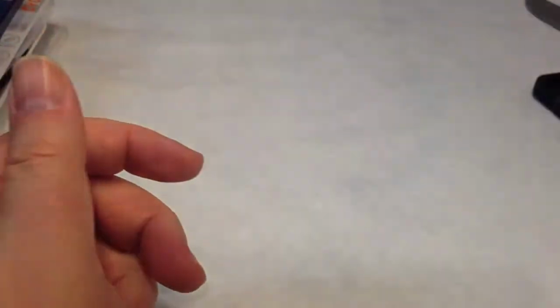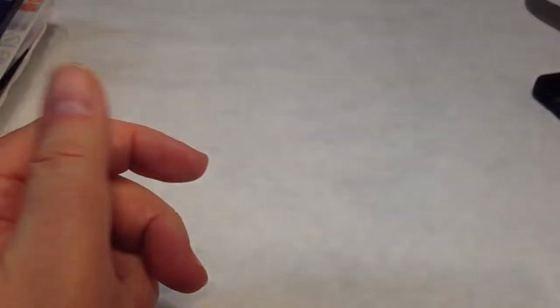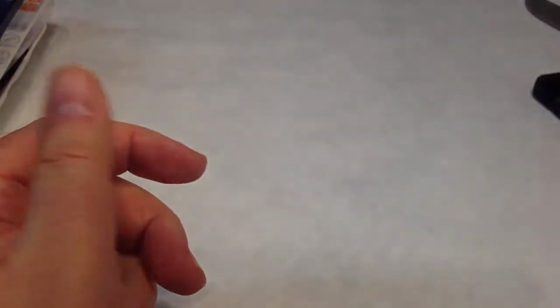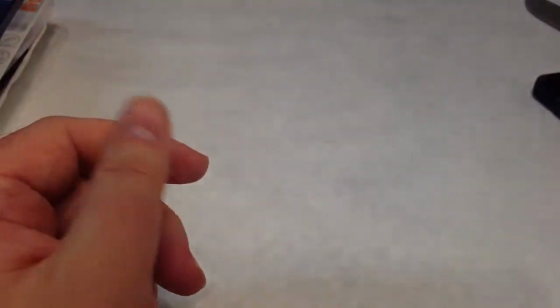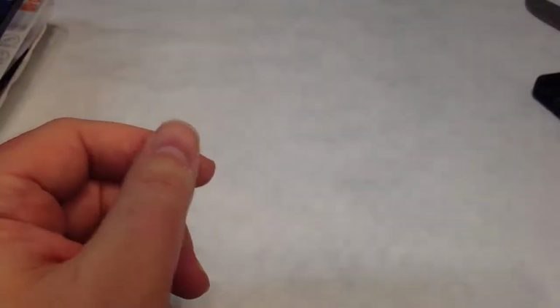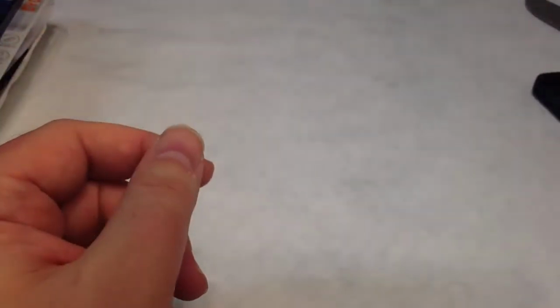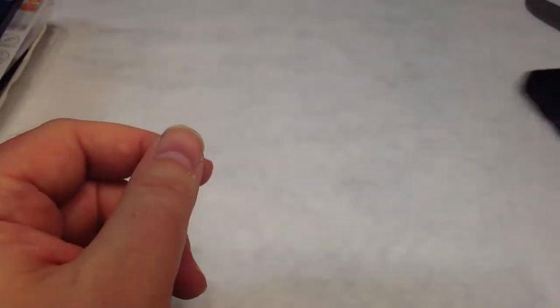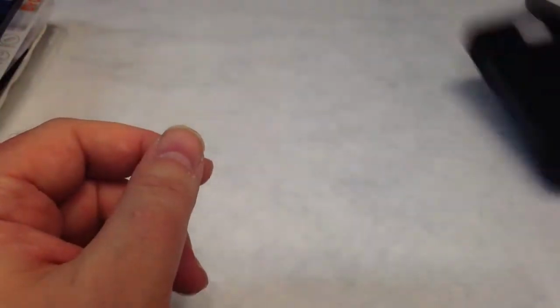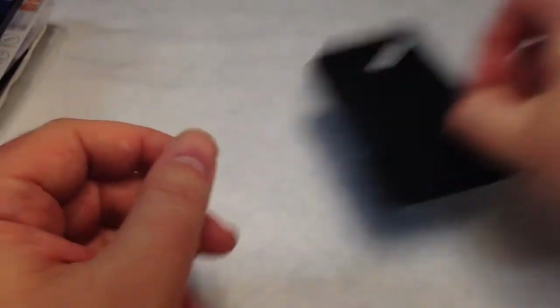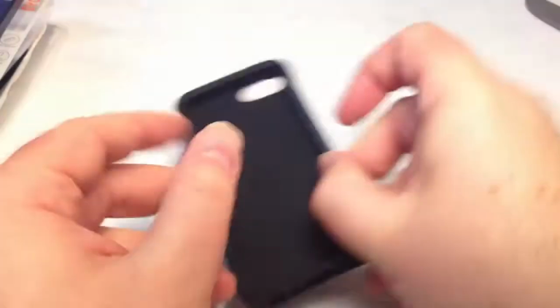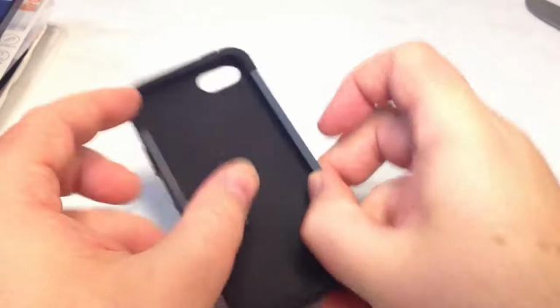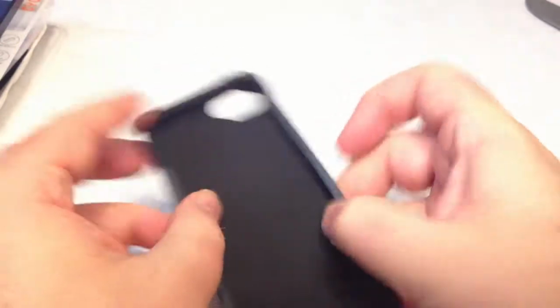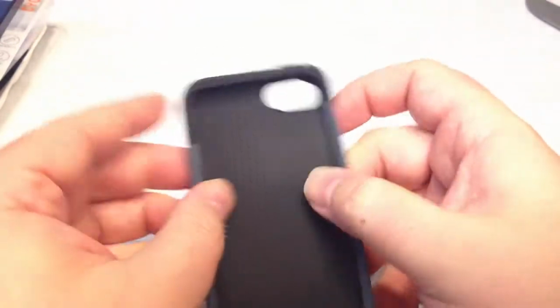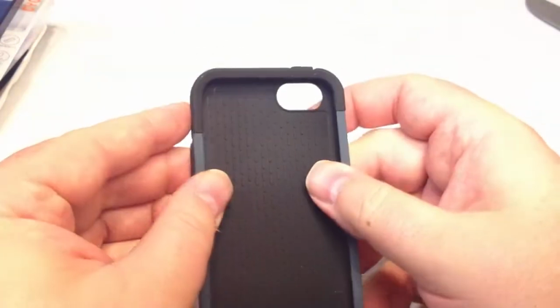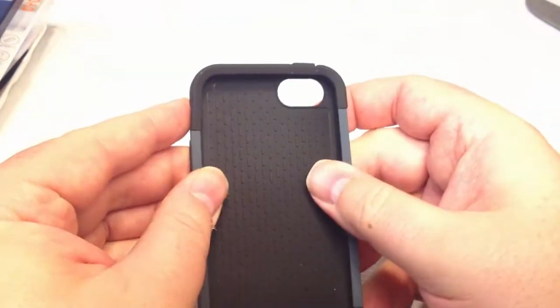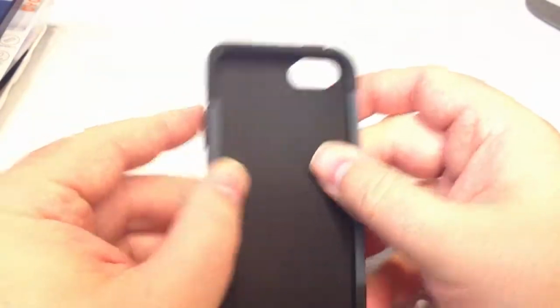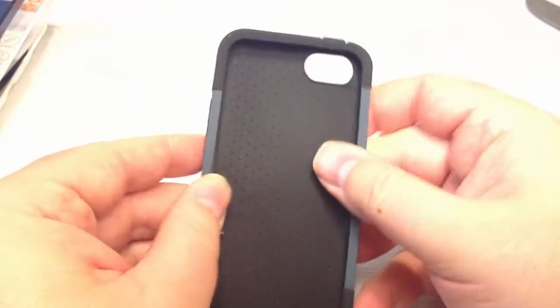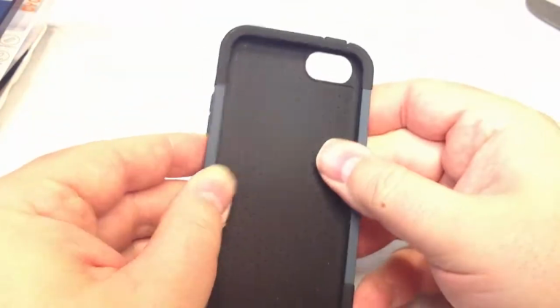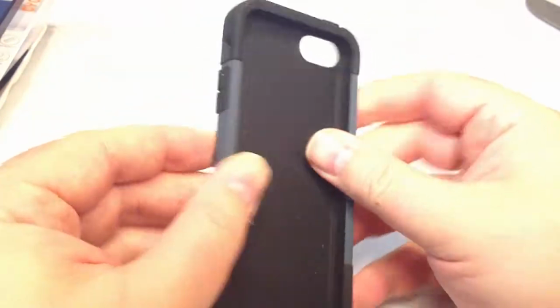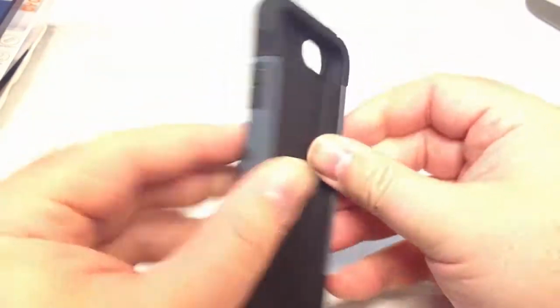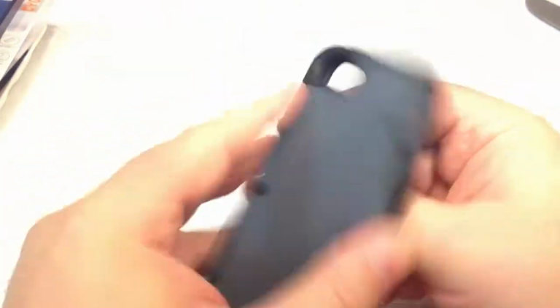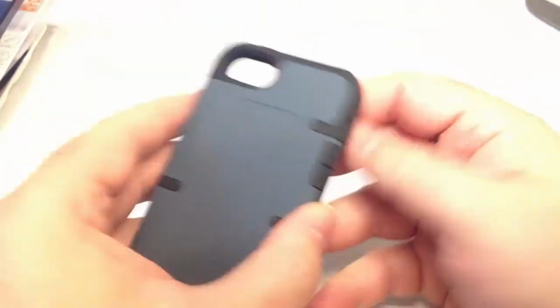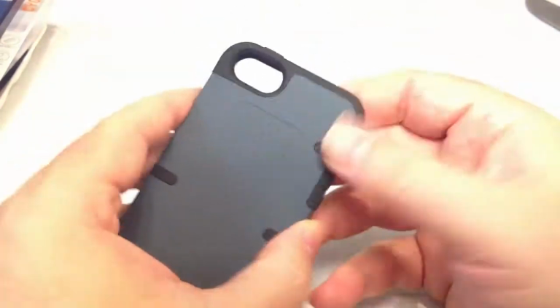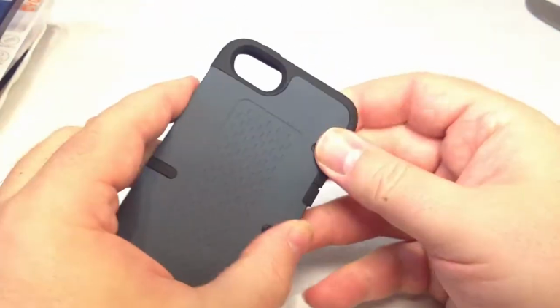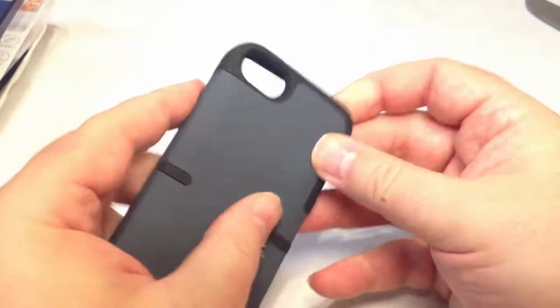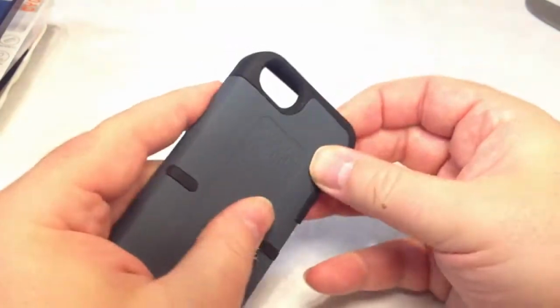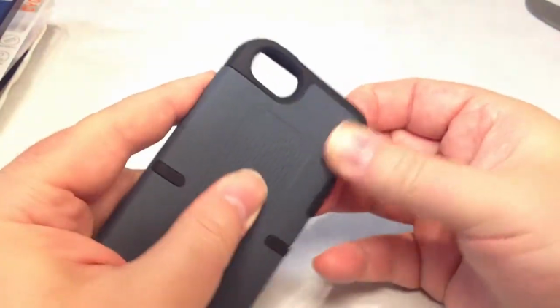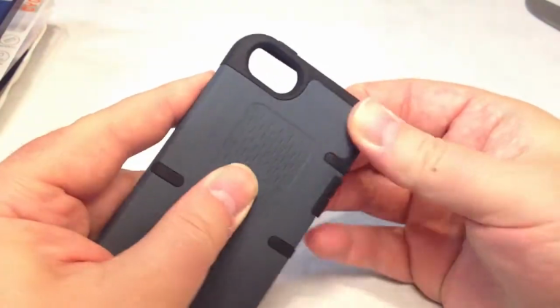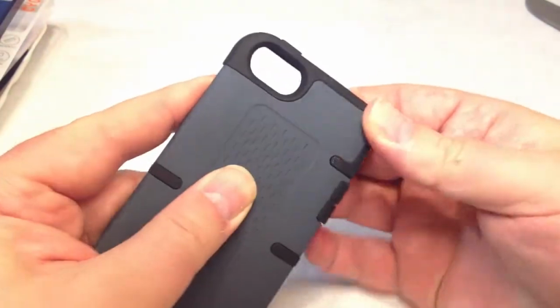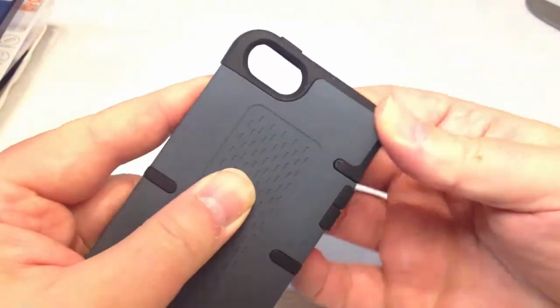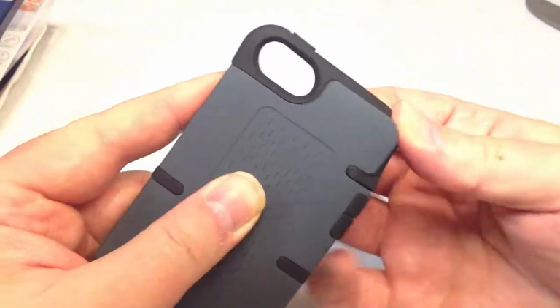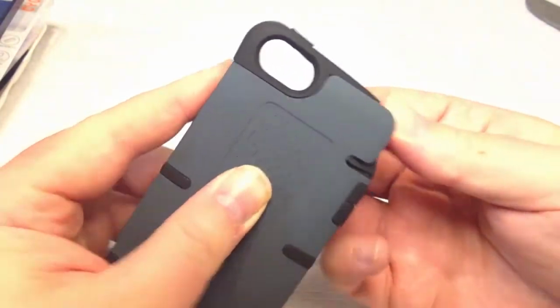It's really good that they give you all that as part of the product. Now, this comes as a two-part case.